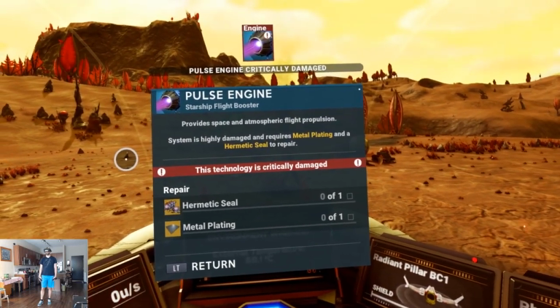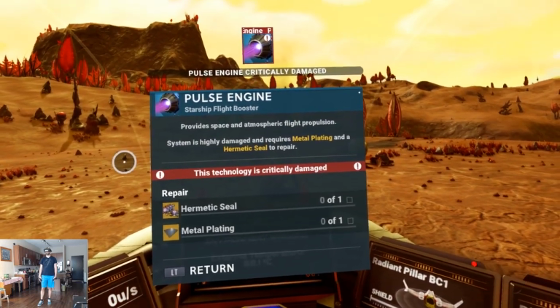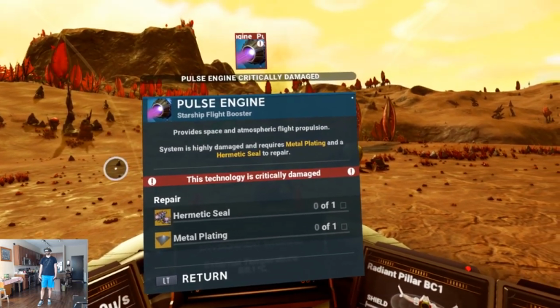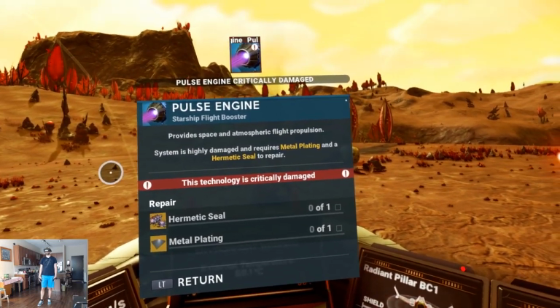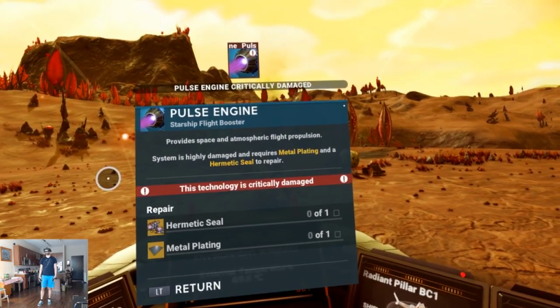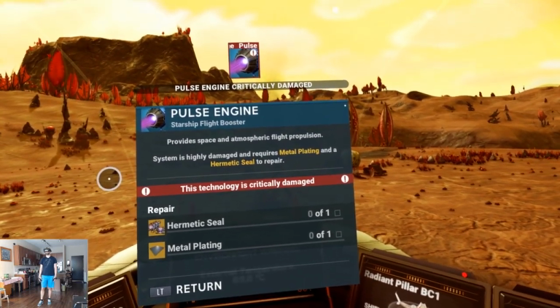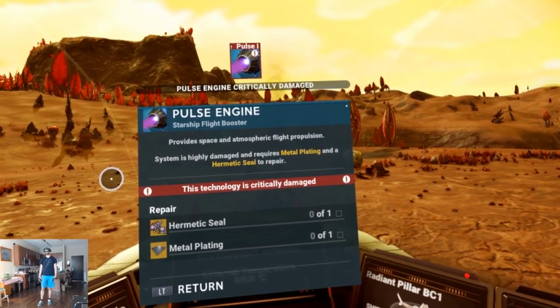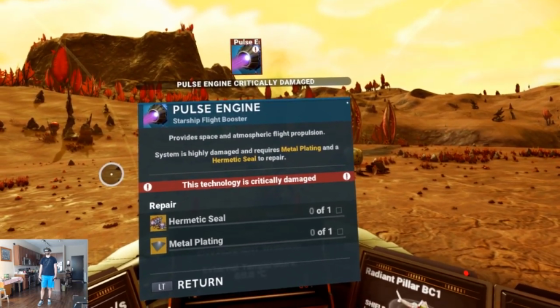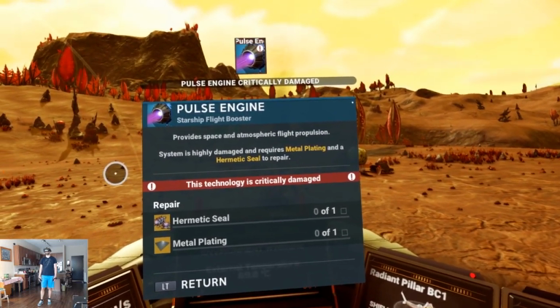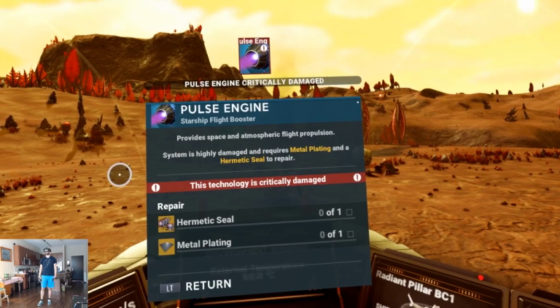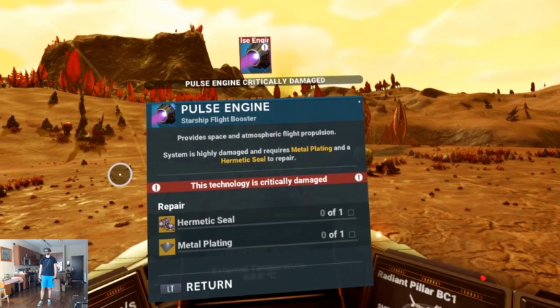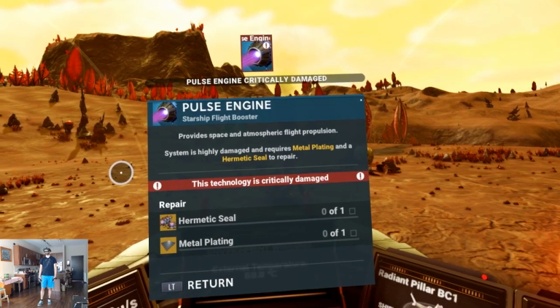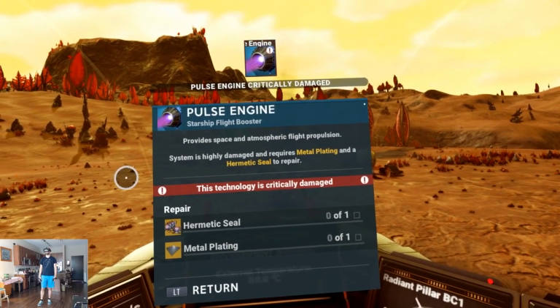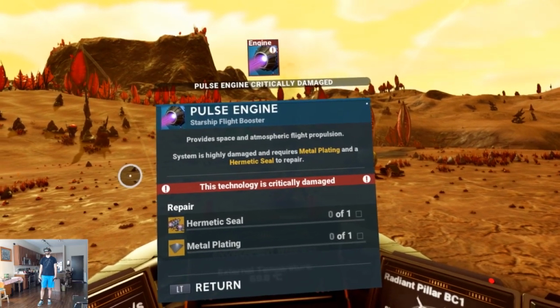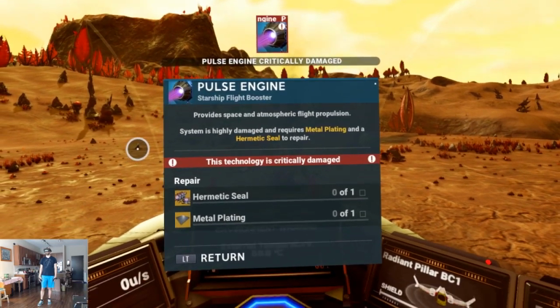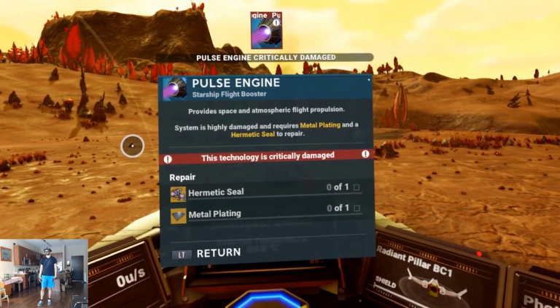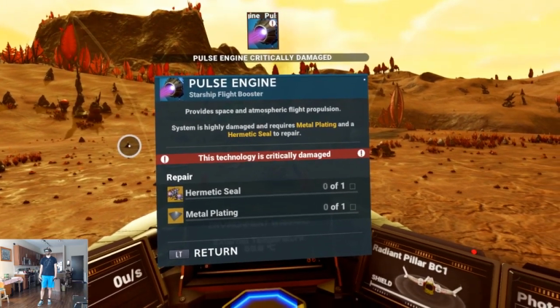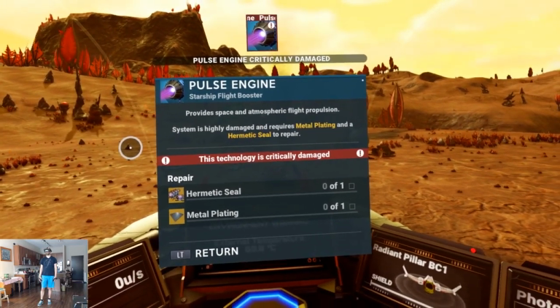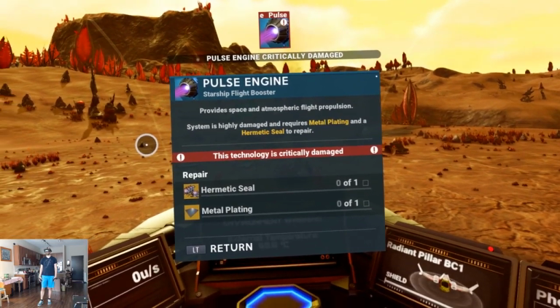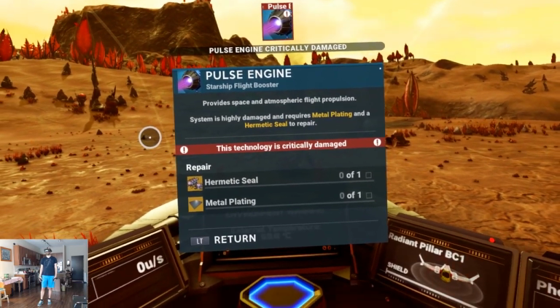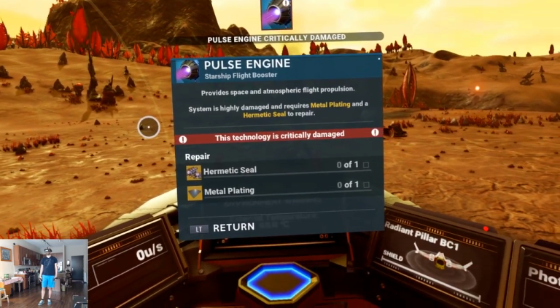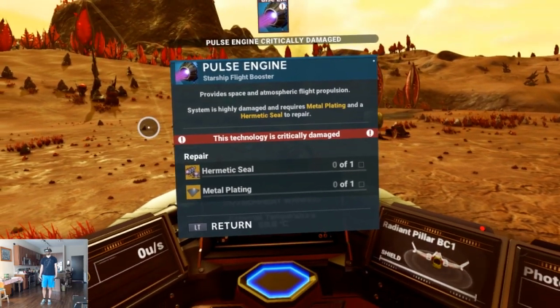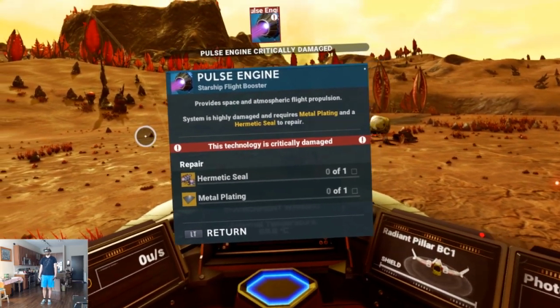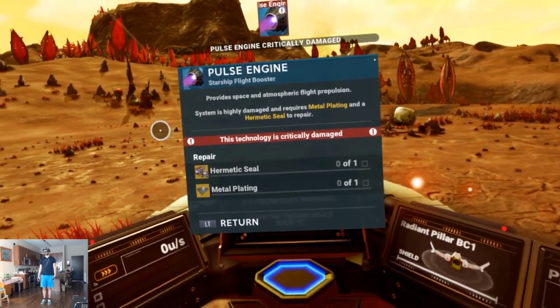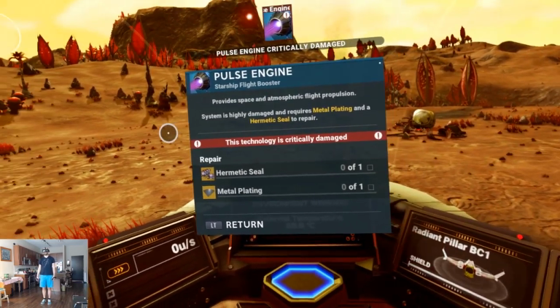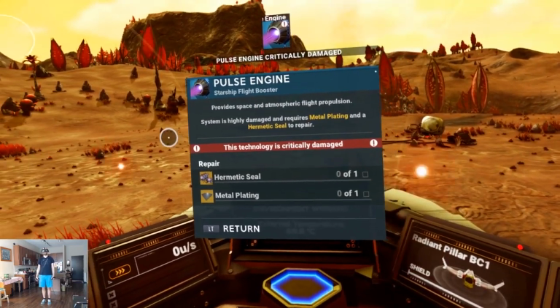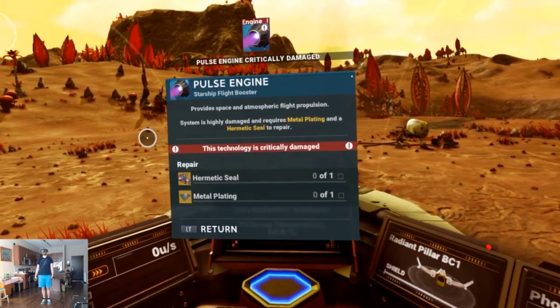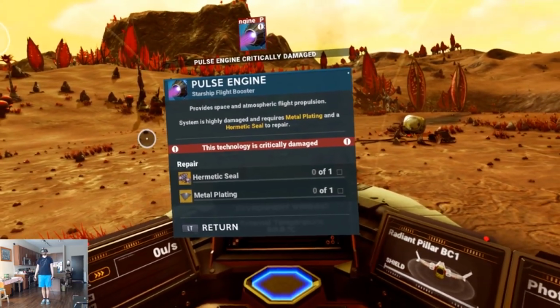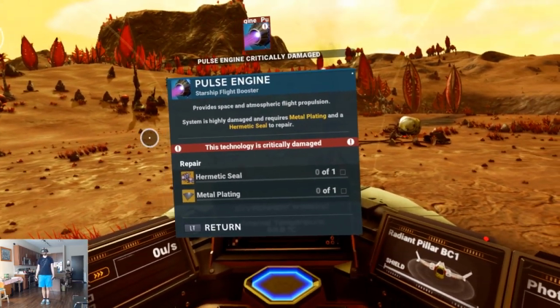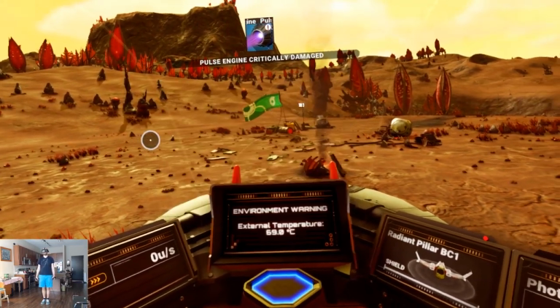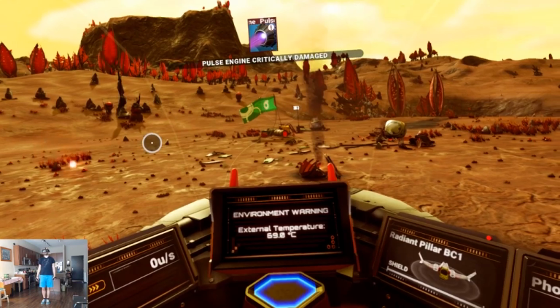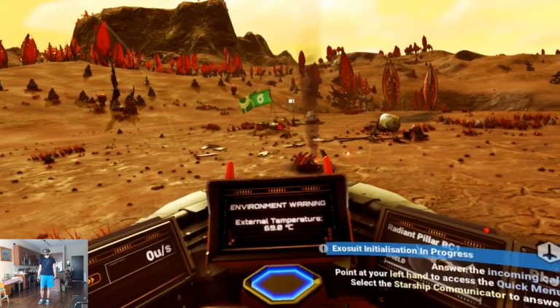Connect exosuit — log unavailable. Substituting data — exosuit connected. Suggestion: pilots should perform maintenance. Select desired repair path — repair ship systems. Self-guided repair protocols initiated. Pulse engine critically damaged — that does sound important. Requires metal plating and a hermetic seal. We've gotta find some more goodies.